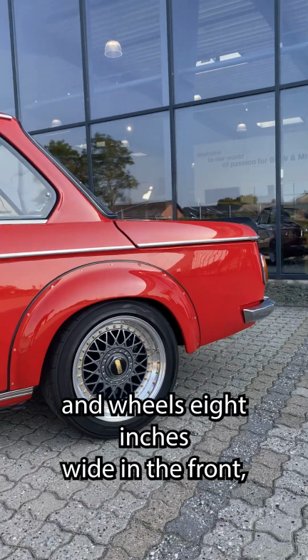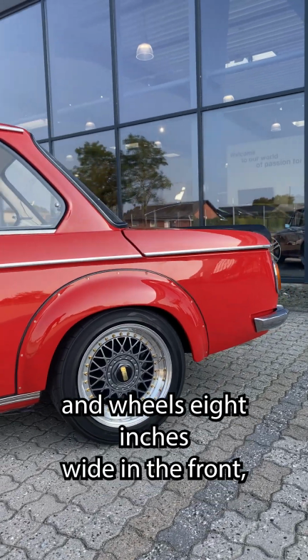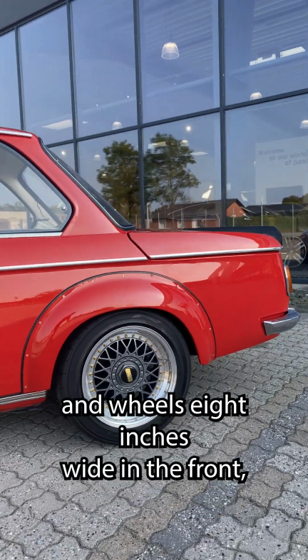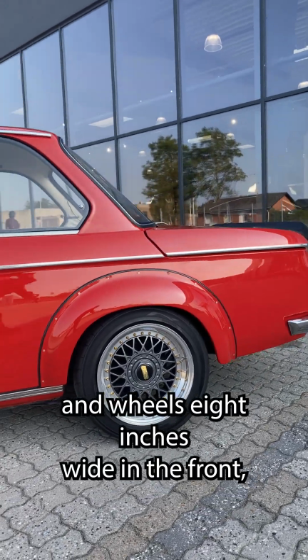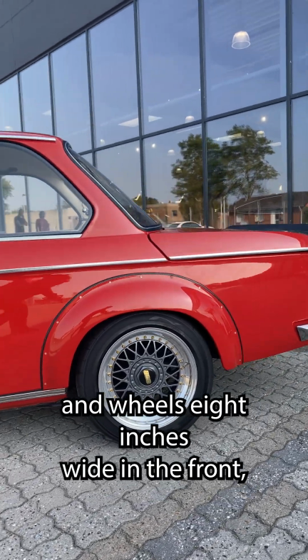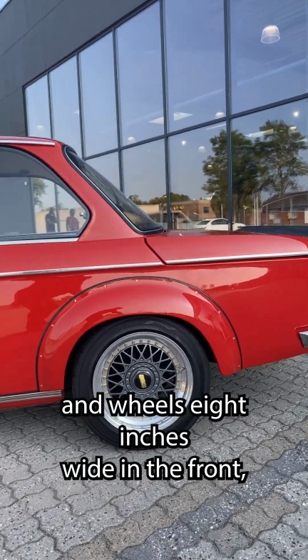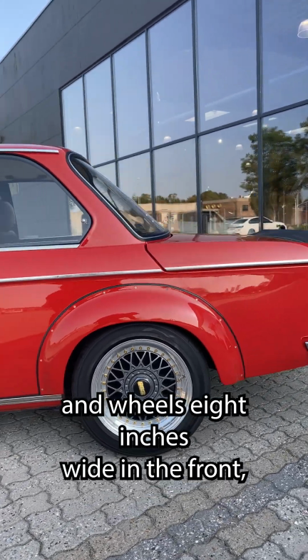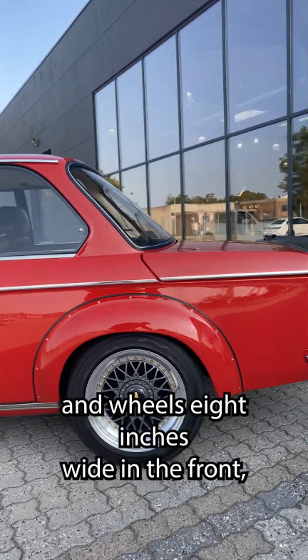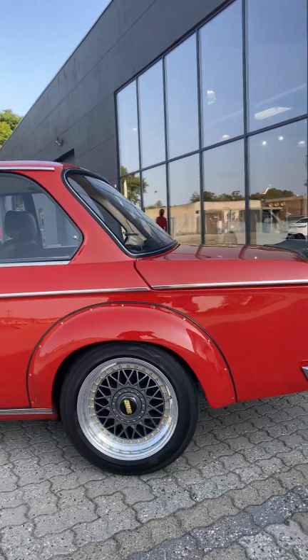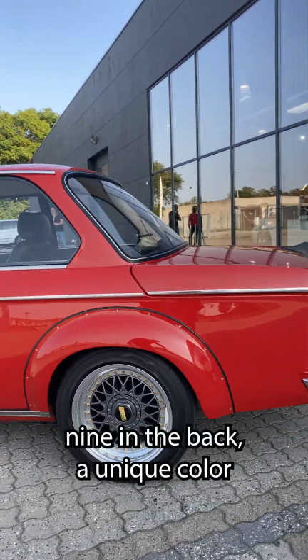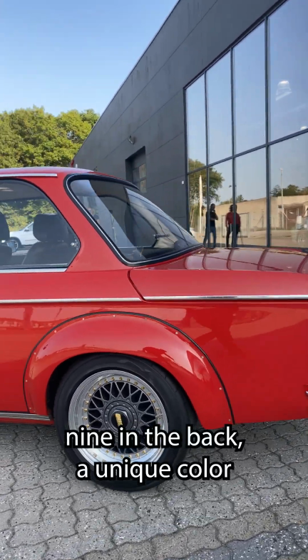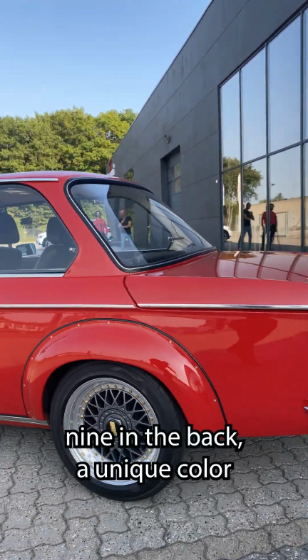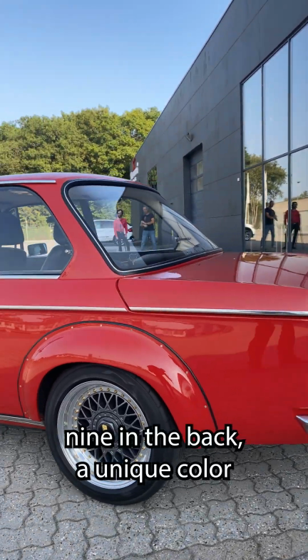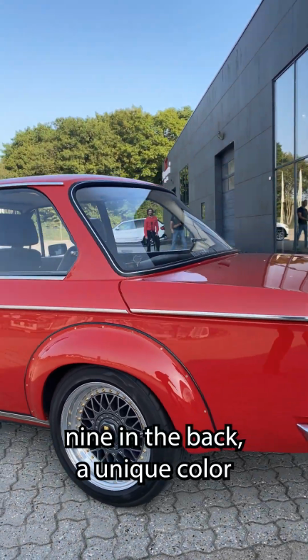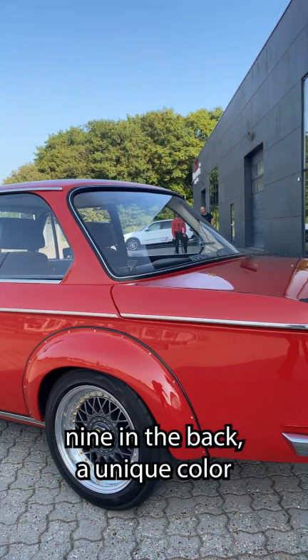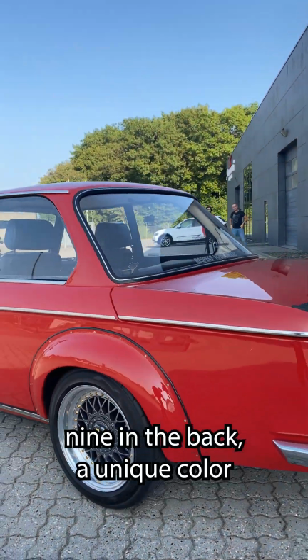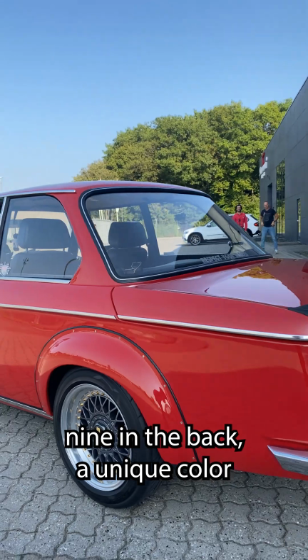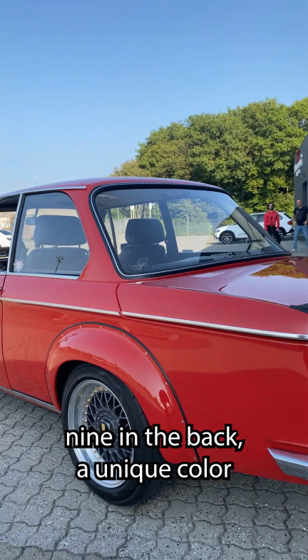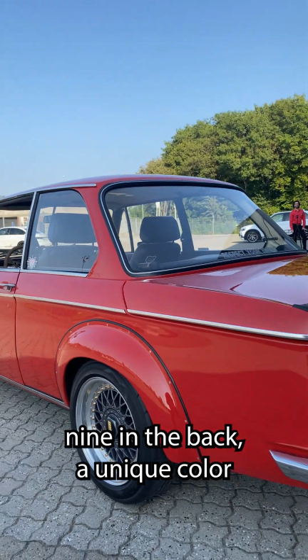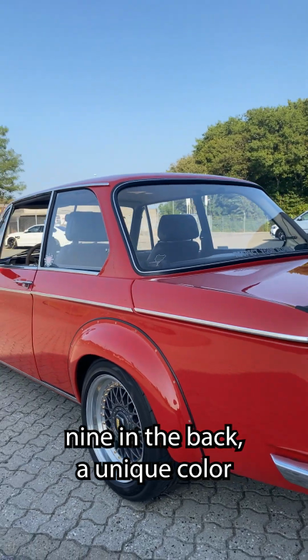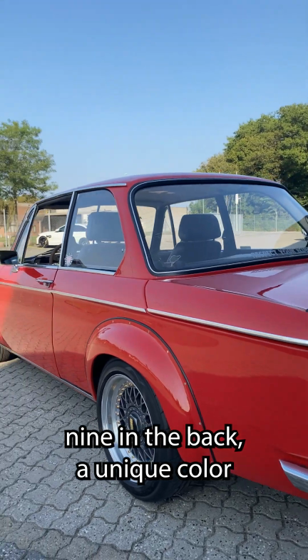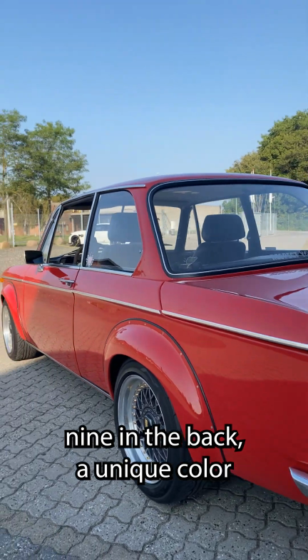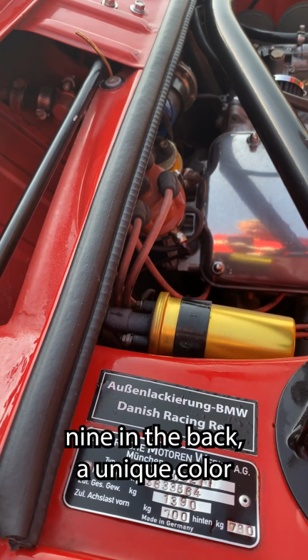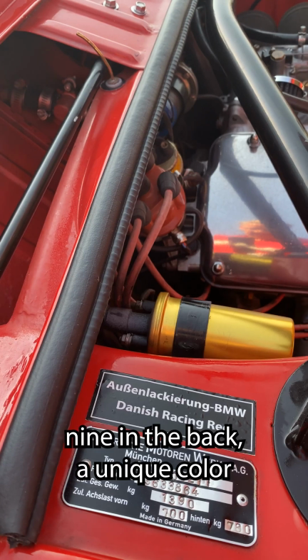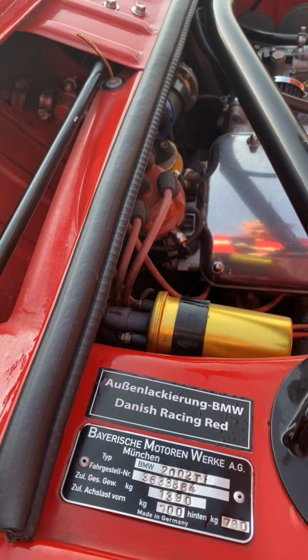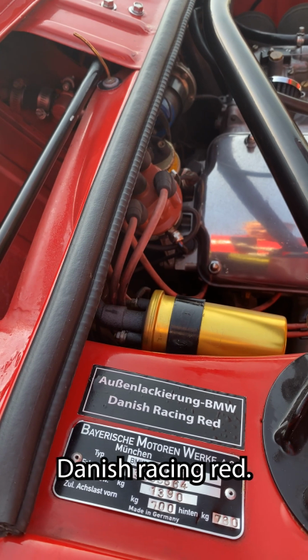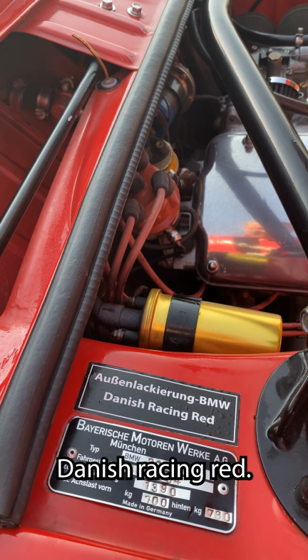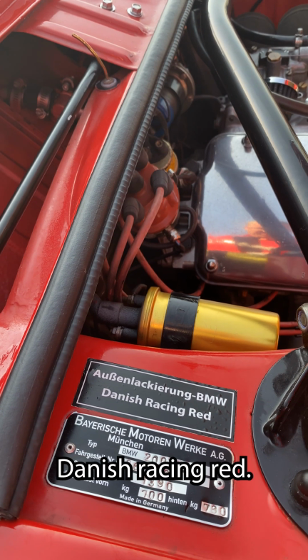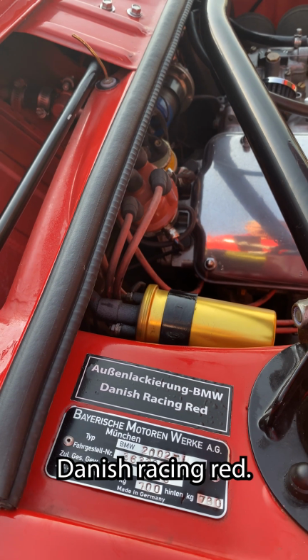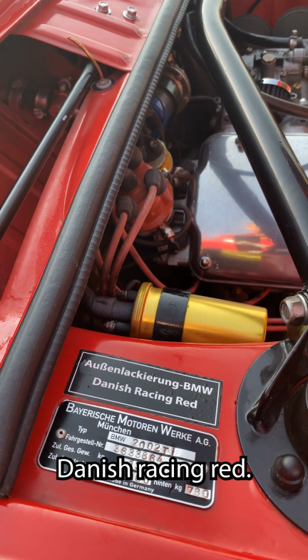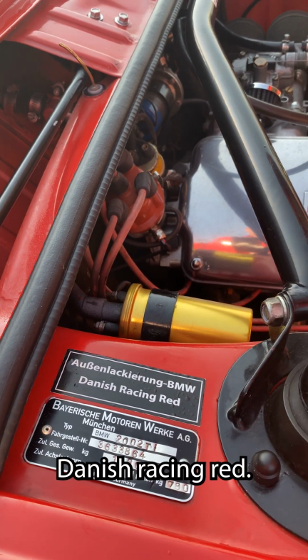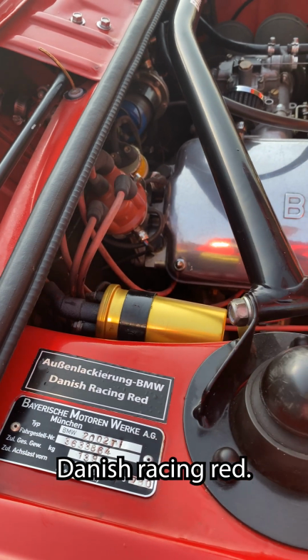8 inch wide in the front, 9 in the back. A unique color: Danish racing red.